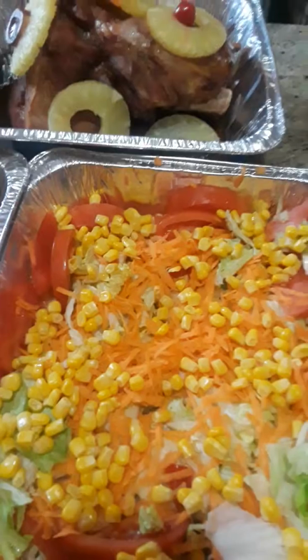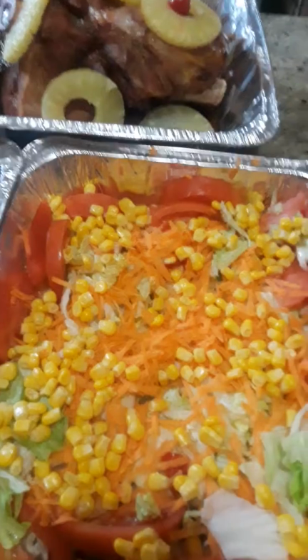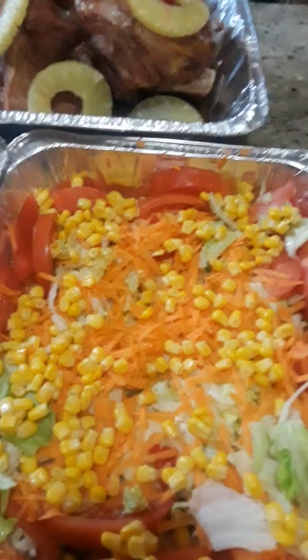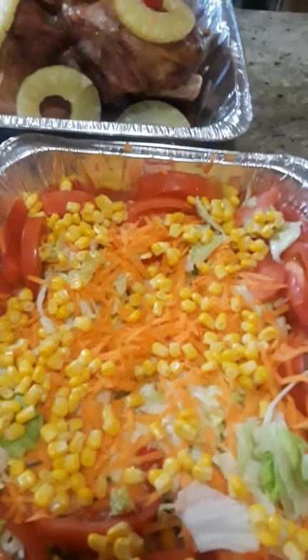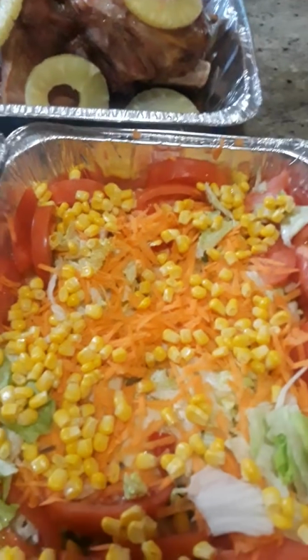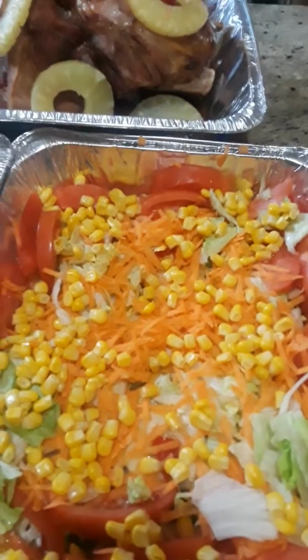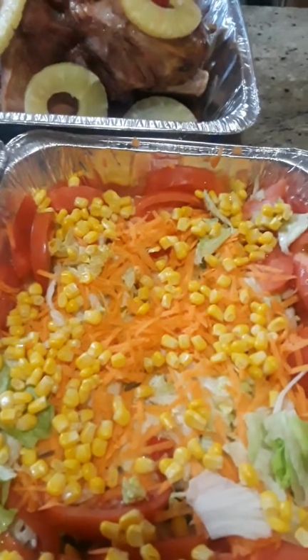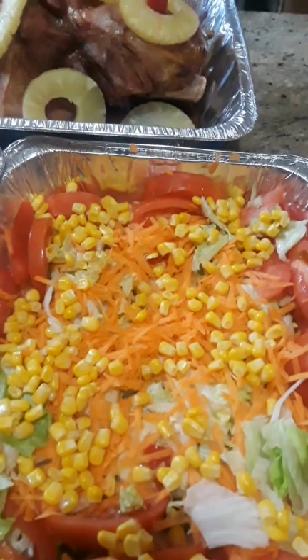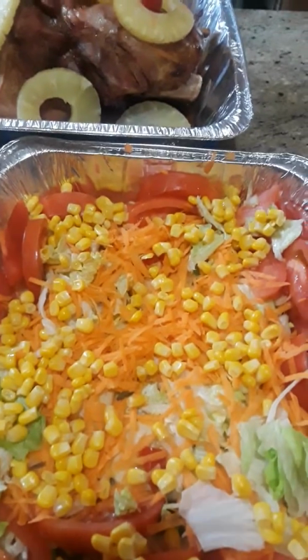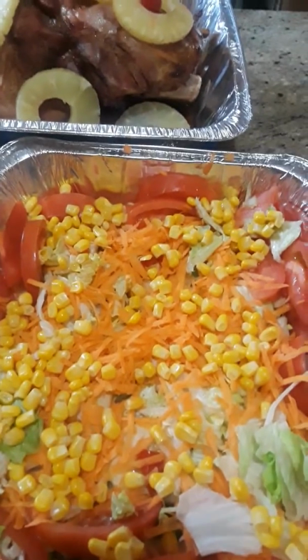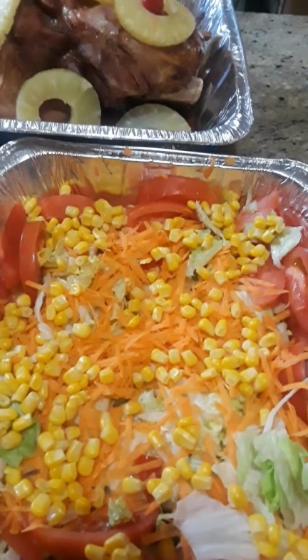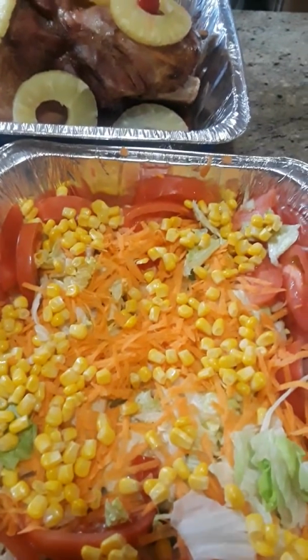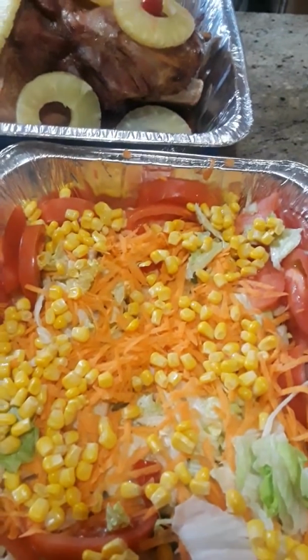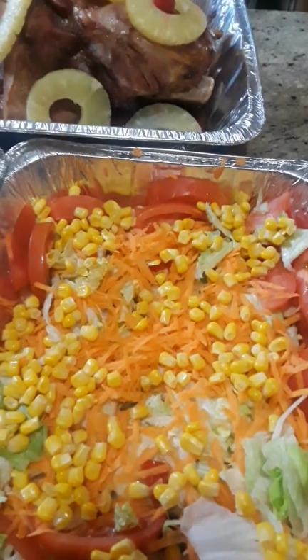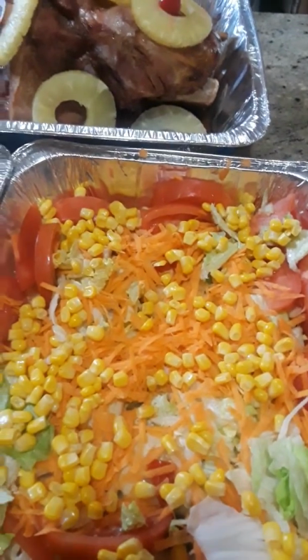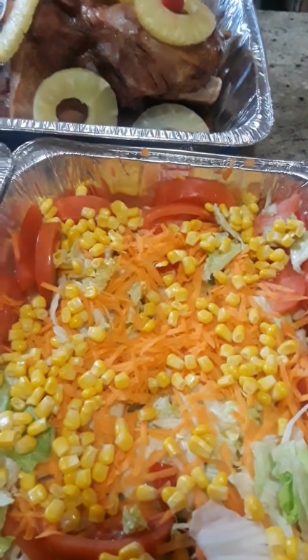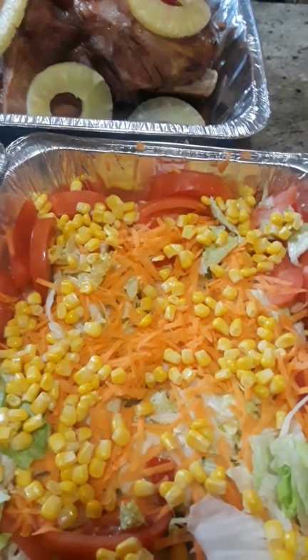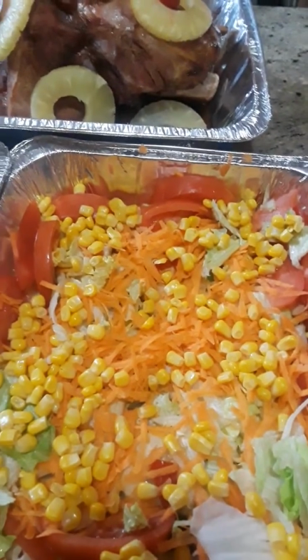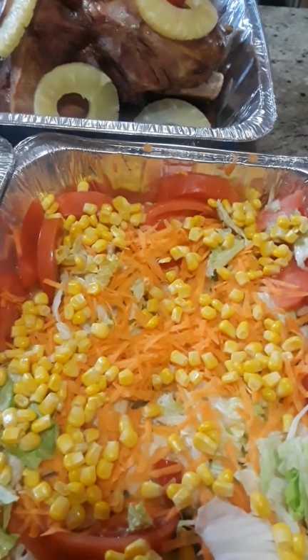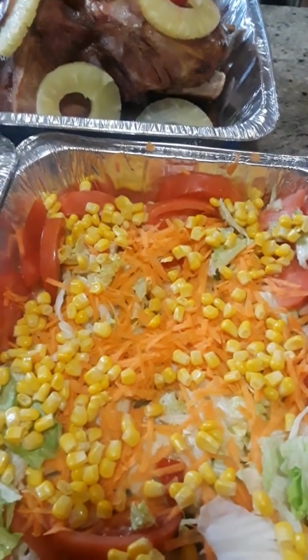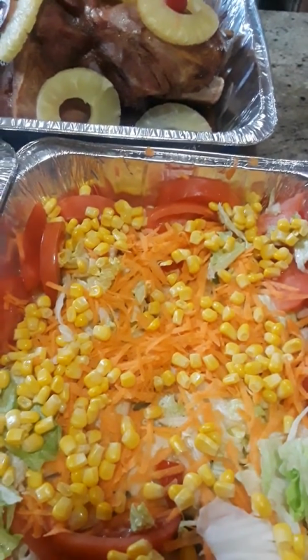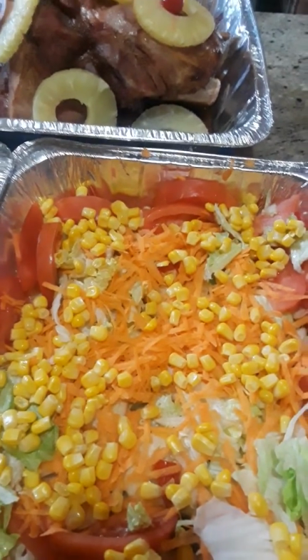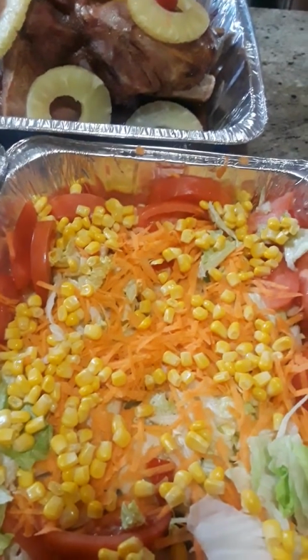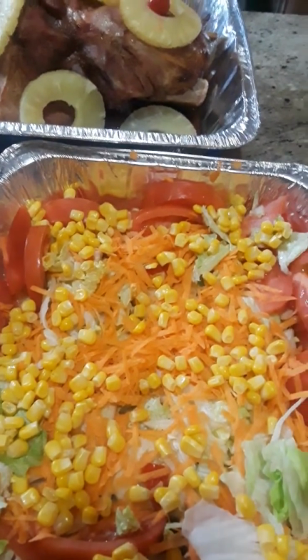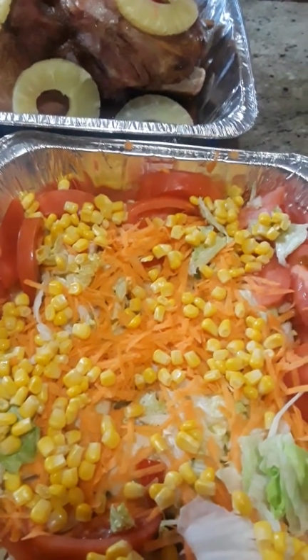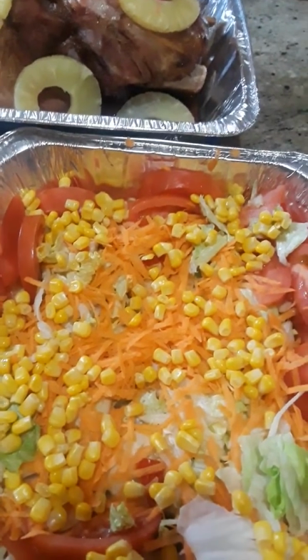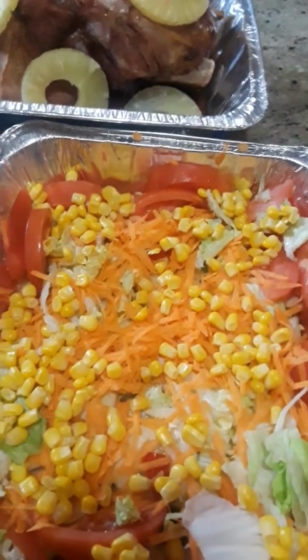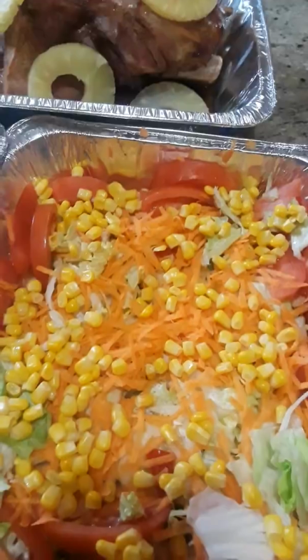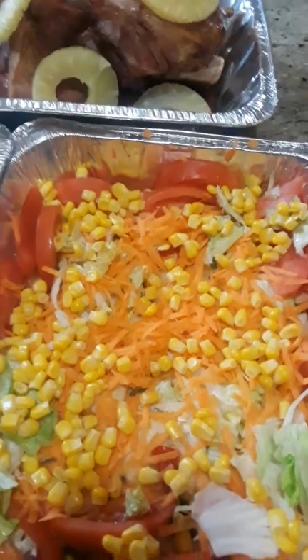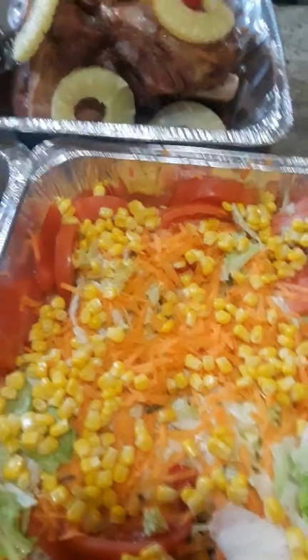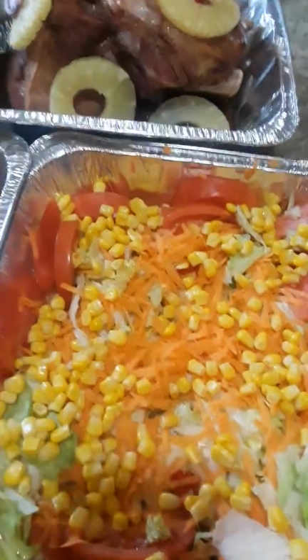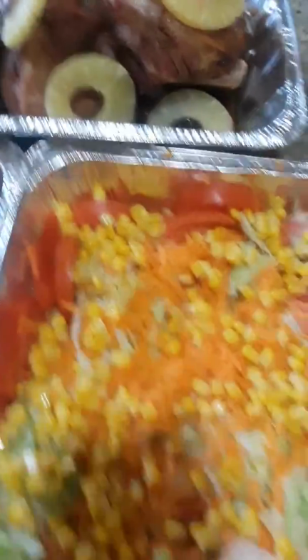Happy Sunday everybody. This is Green Olive Kitchen. As usual, Sunday cooking.